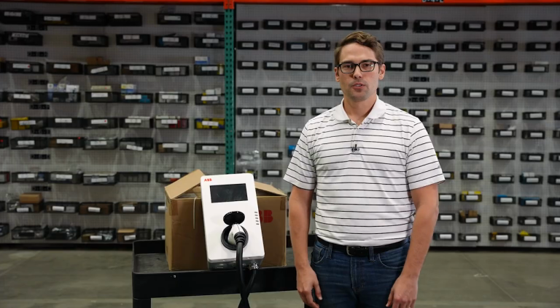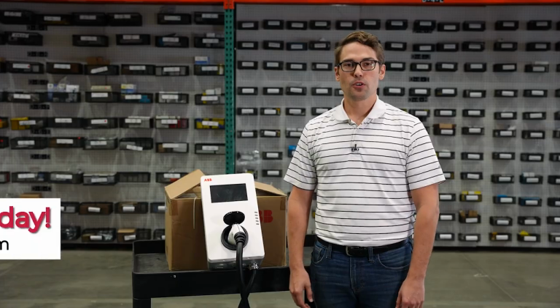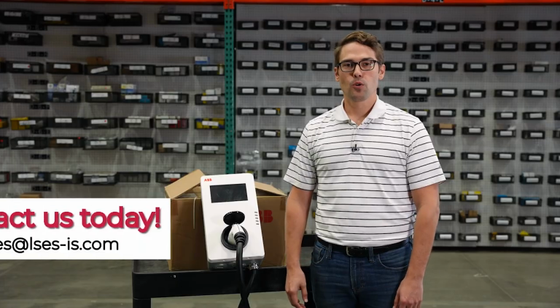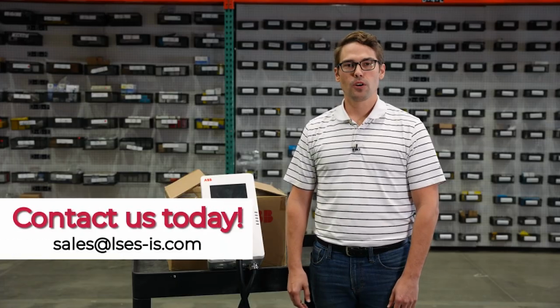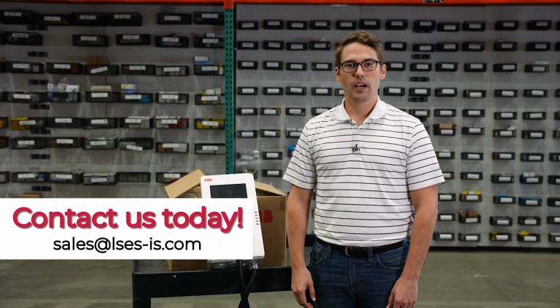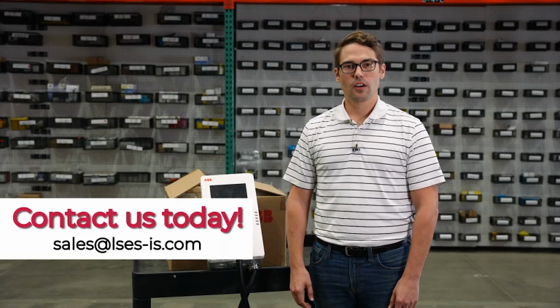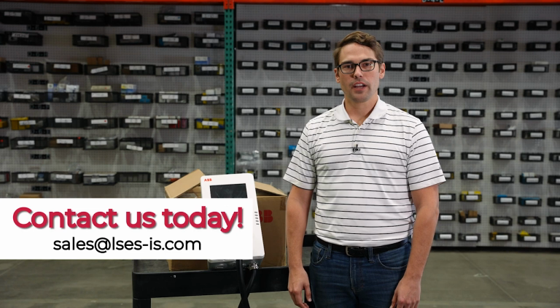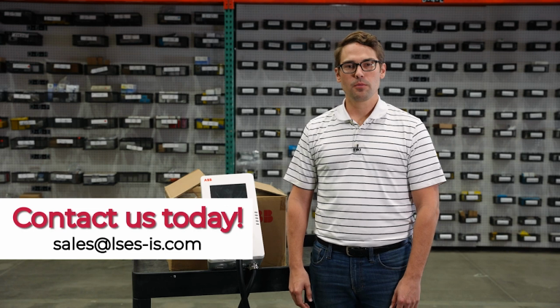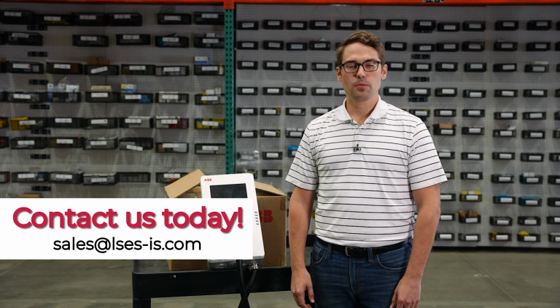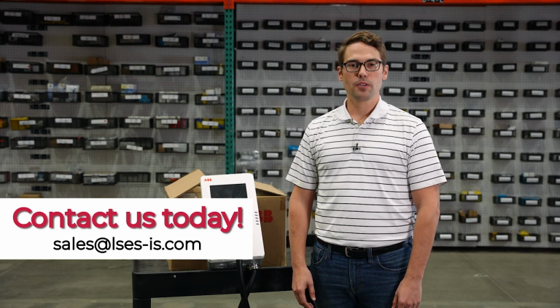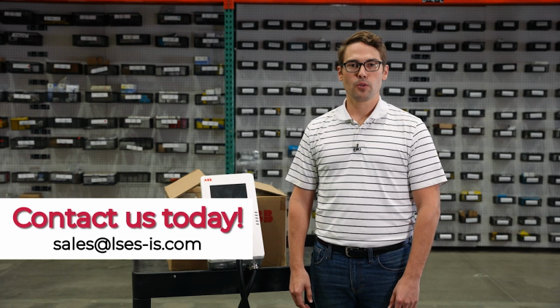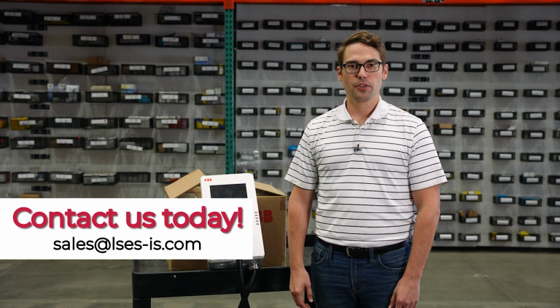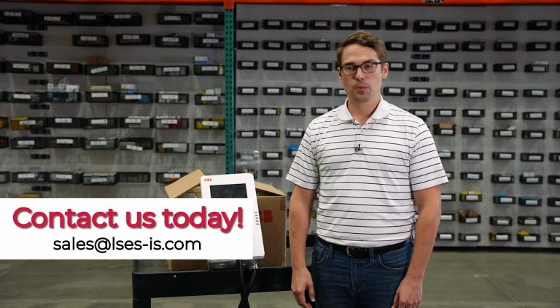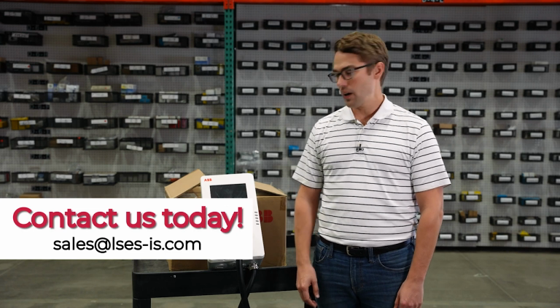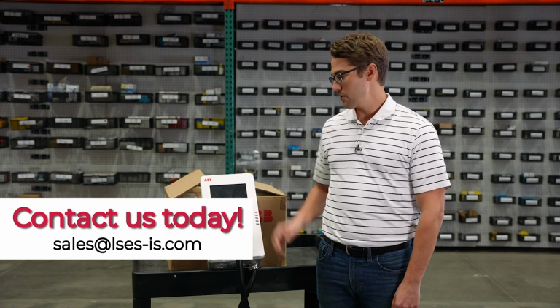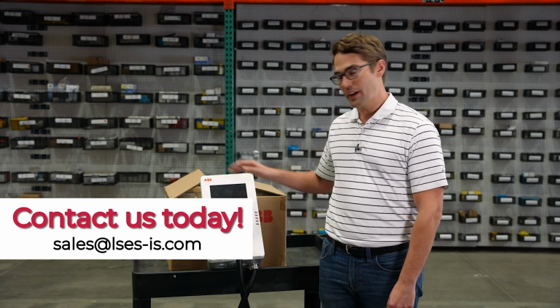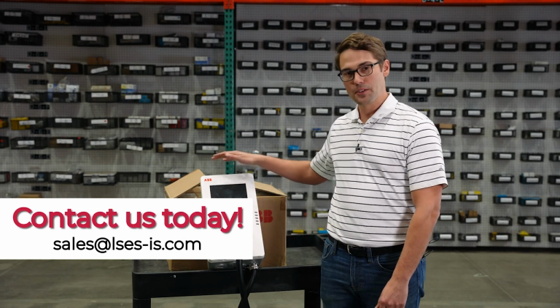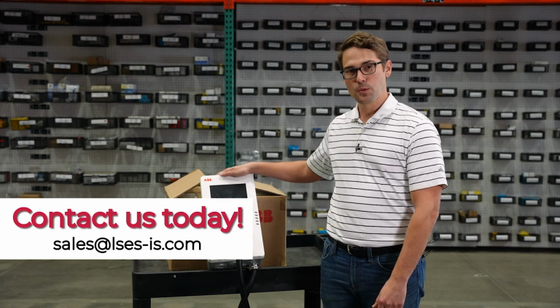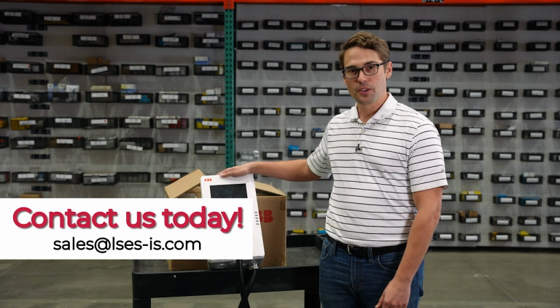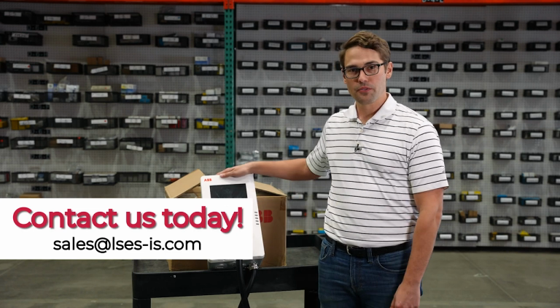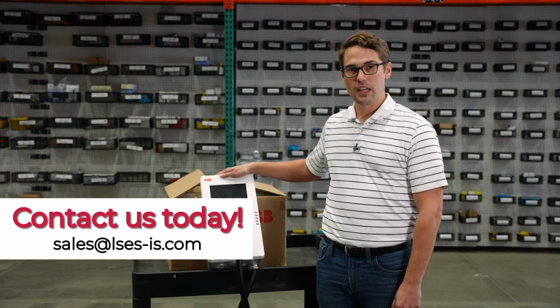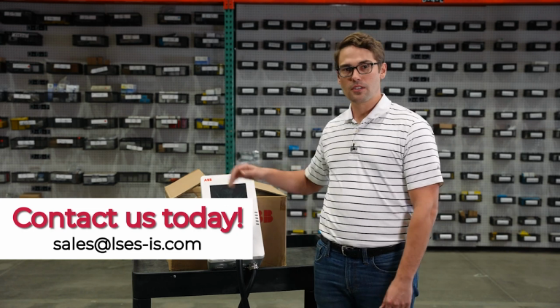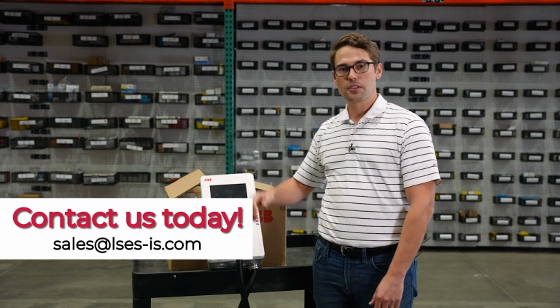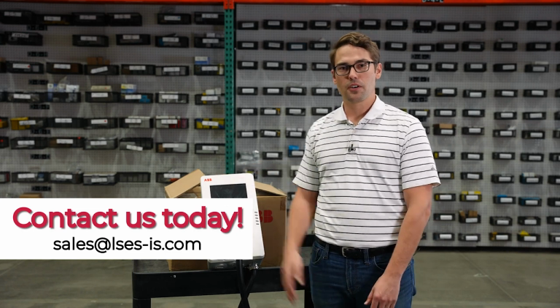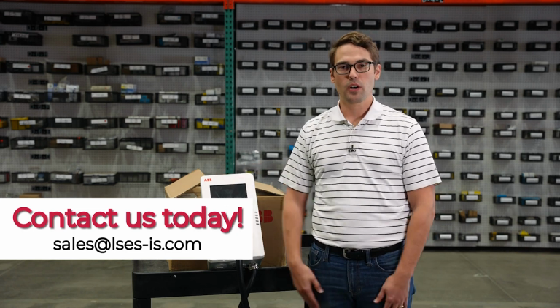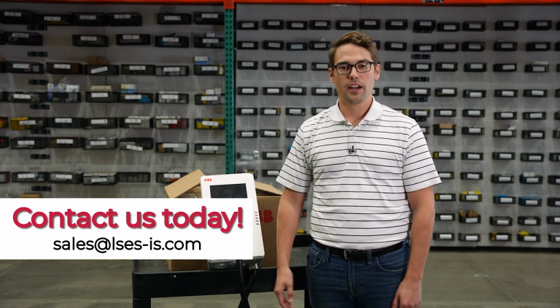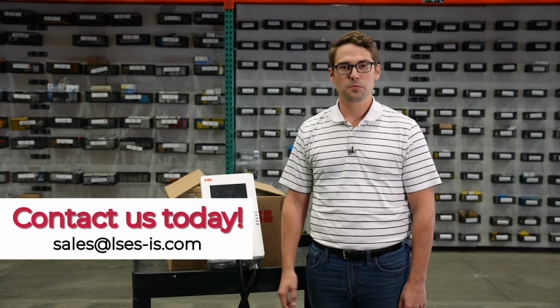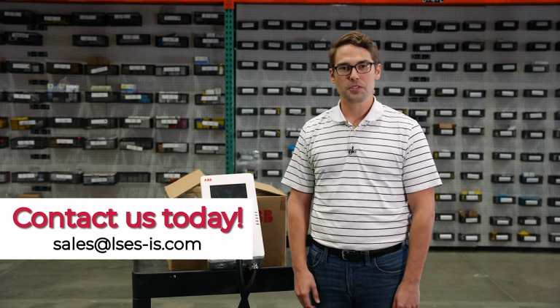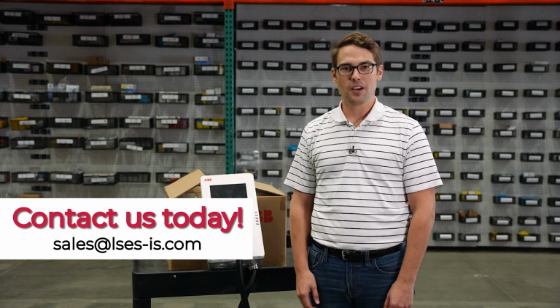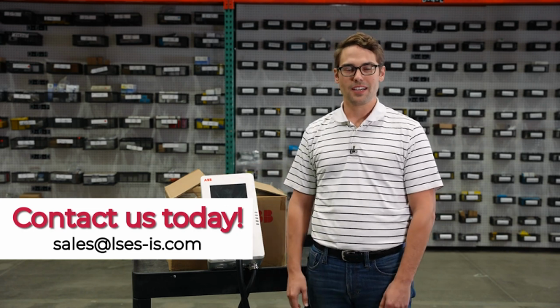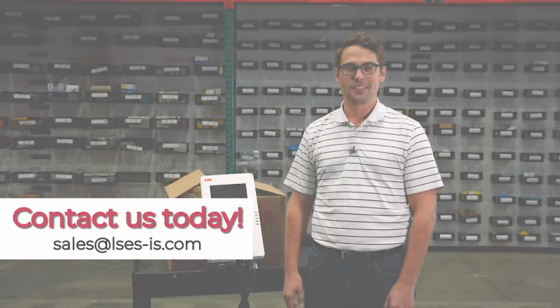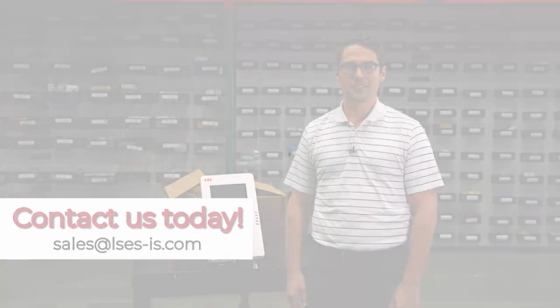To learn more about our ABB e-mobility products like this one that we've got stocked in our warehouse, please contact us.